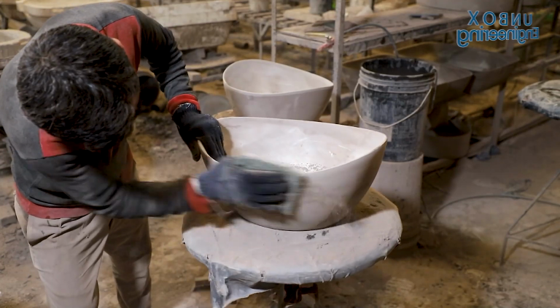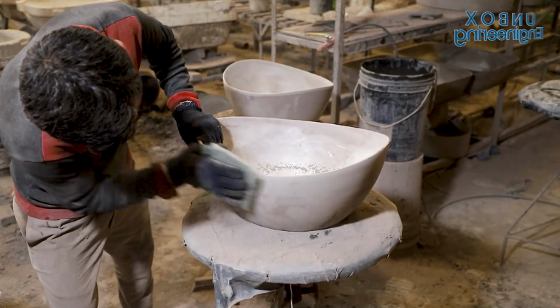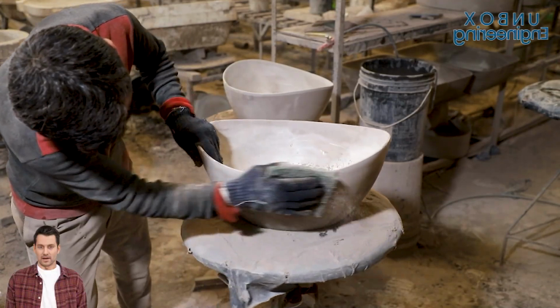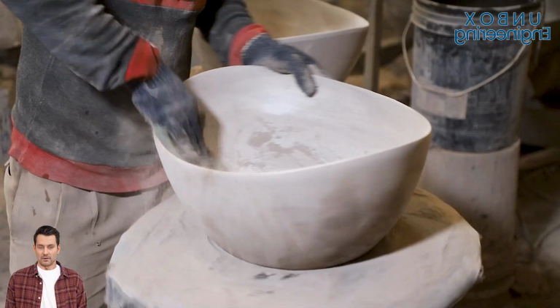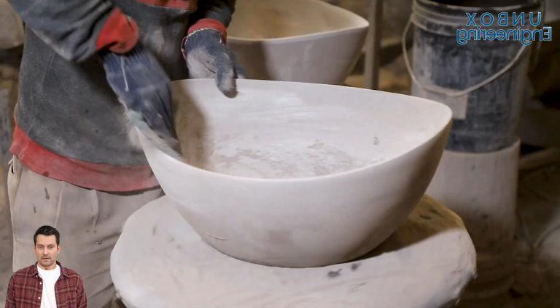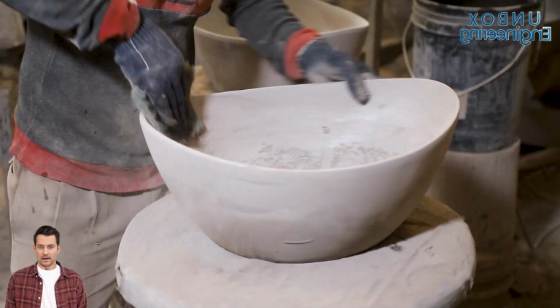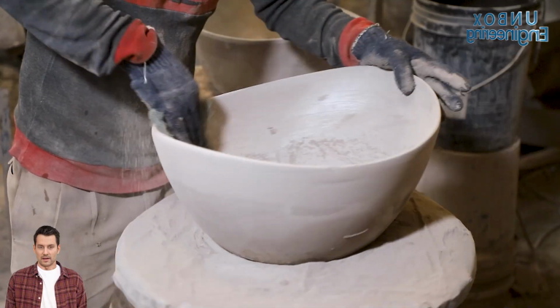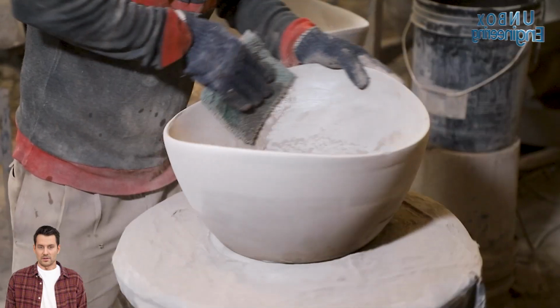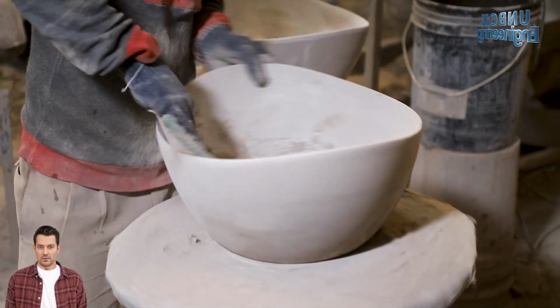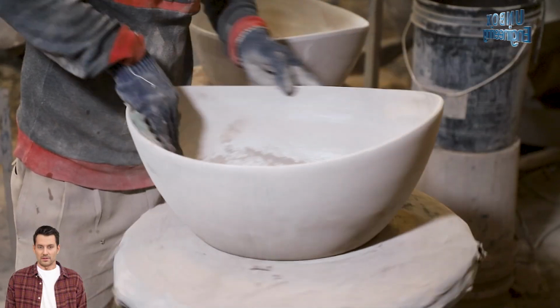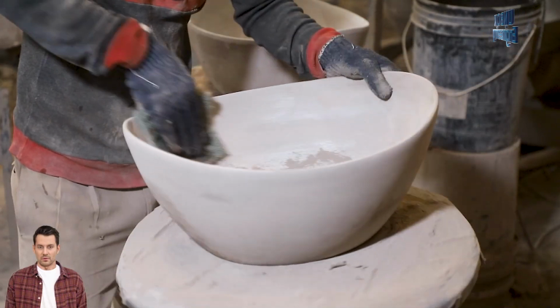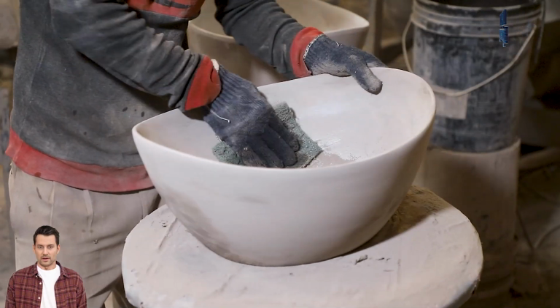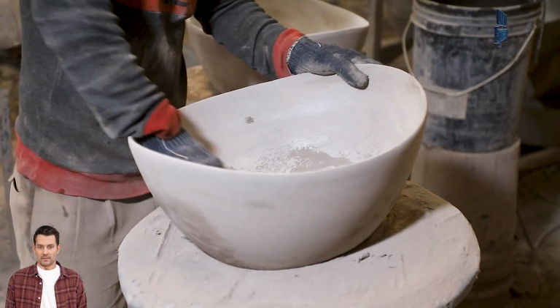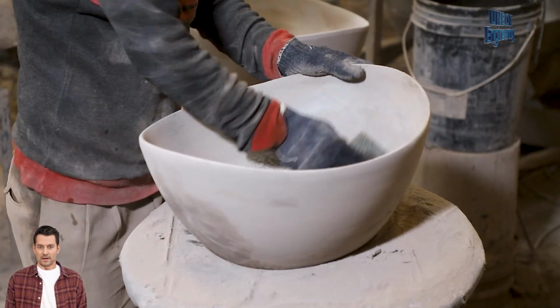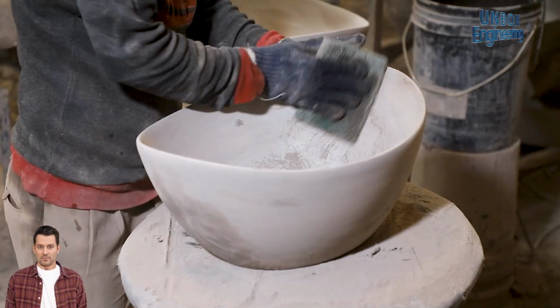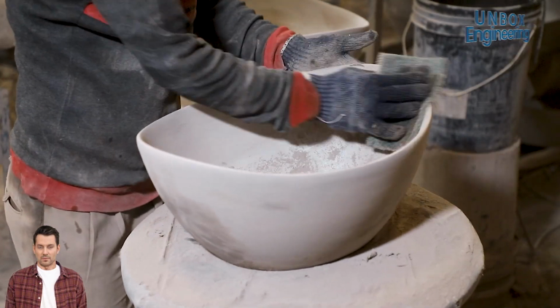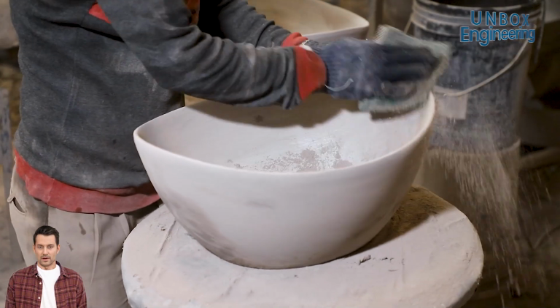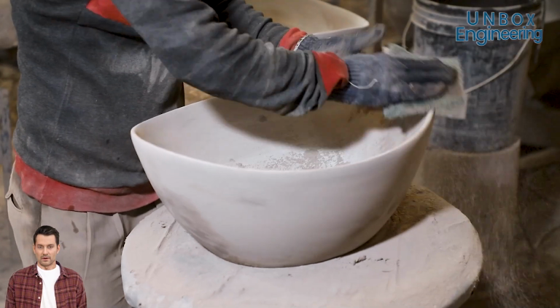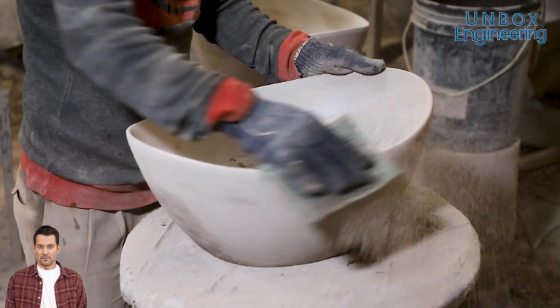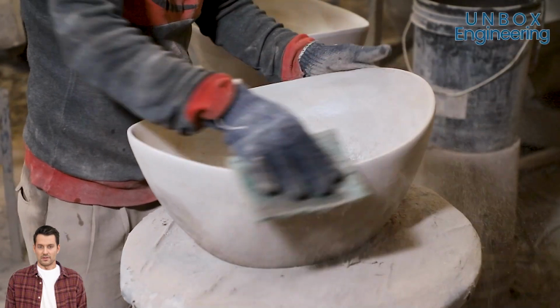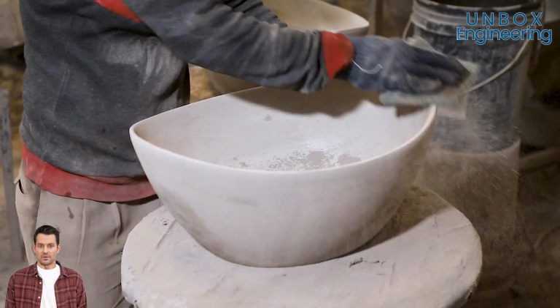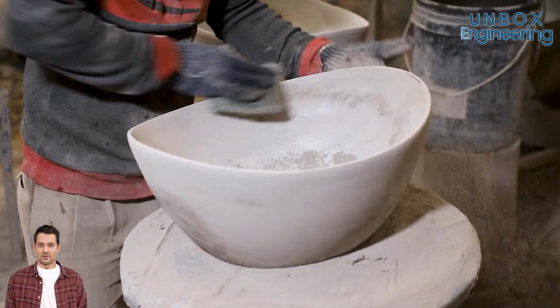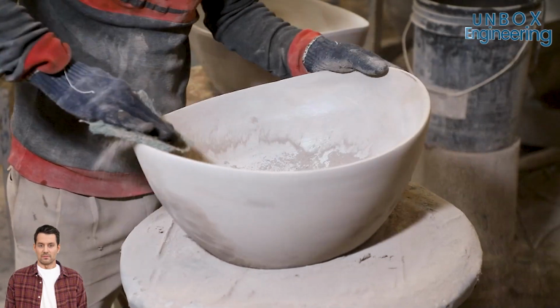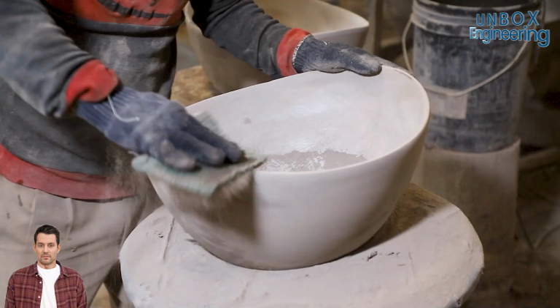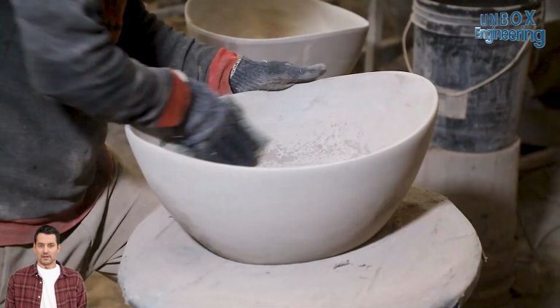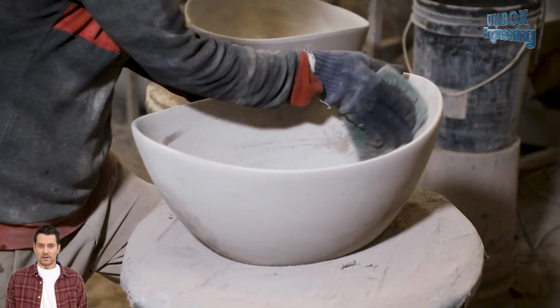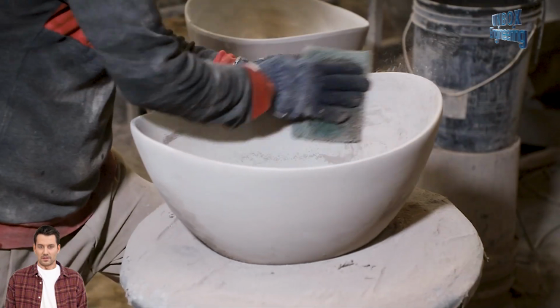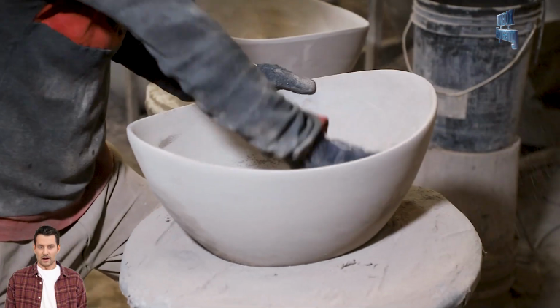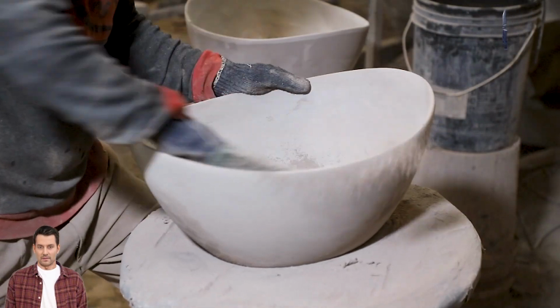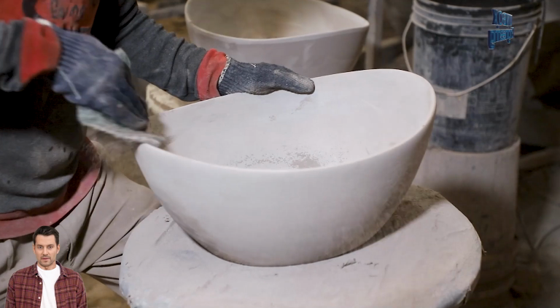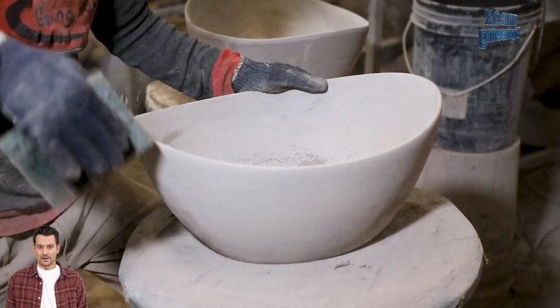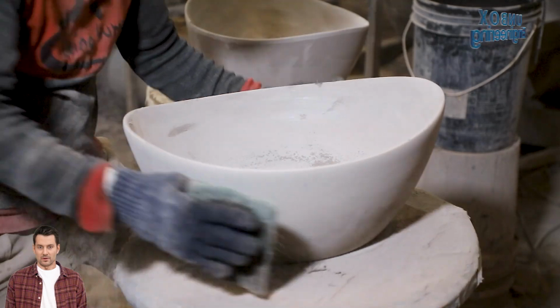Here, any necessary smoothening and removing of uneven surfaces of the basin is done manually.